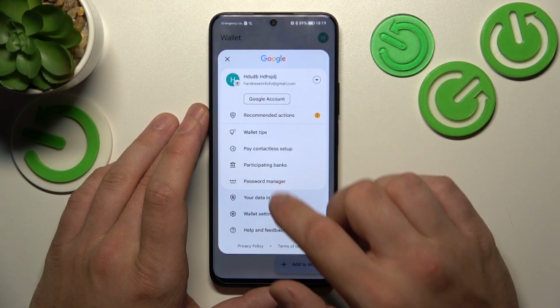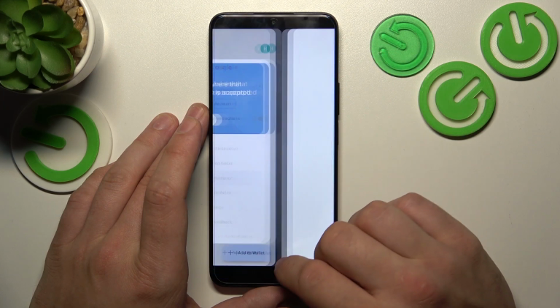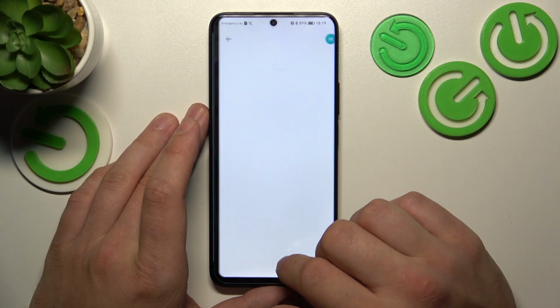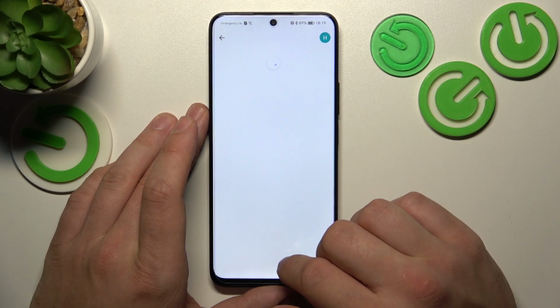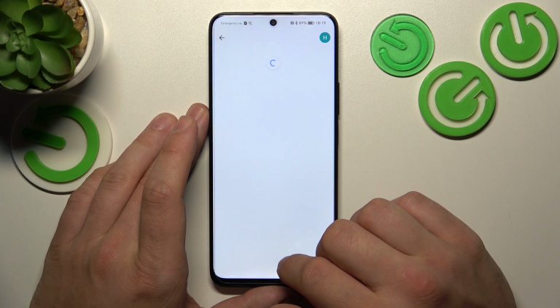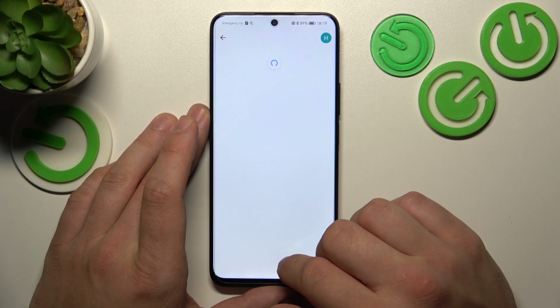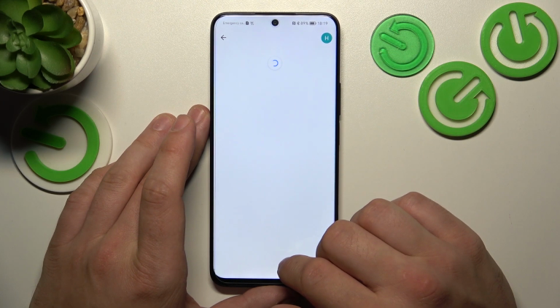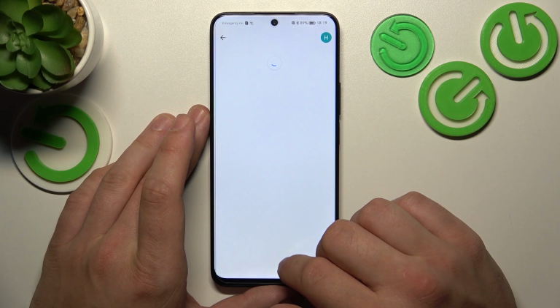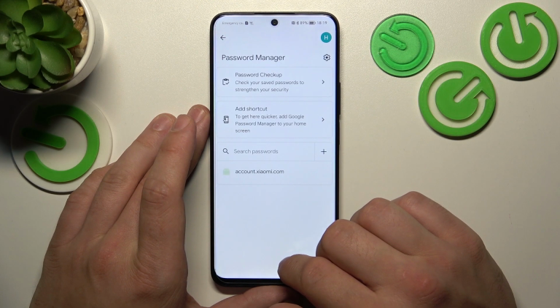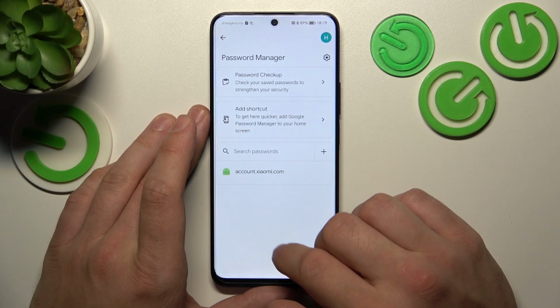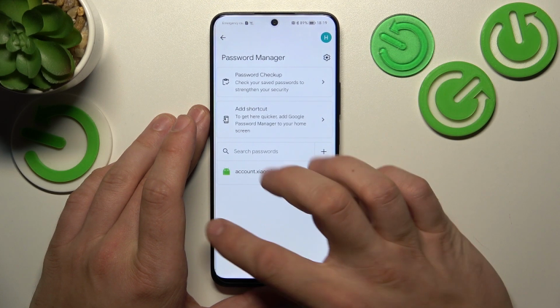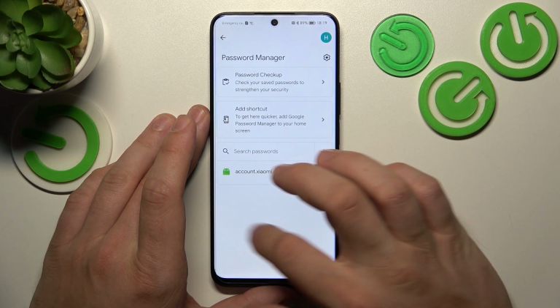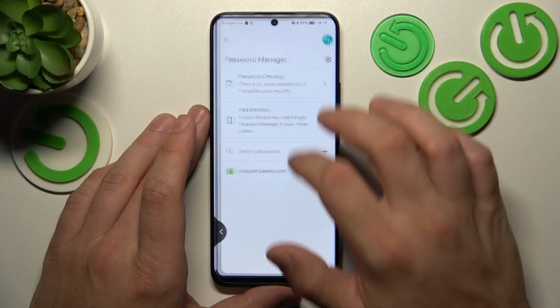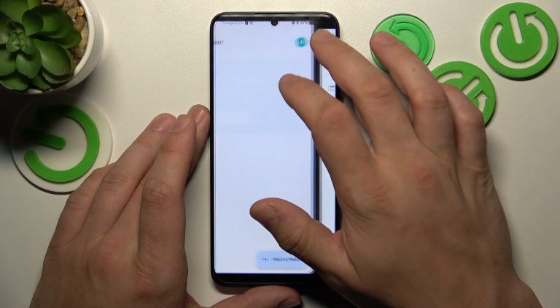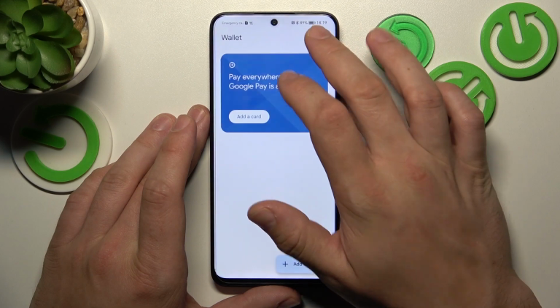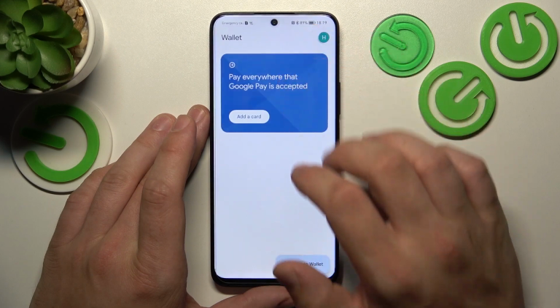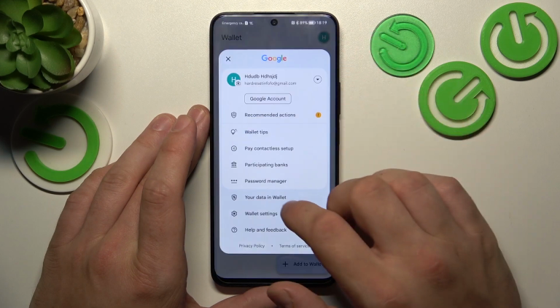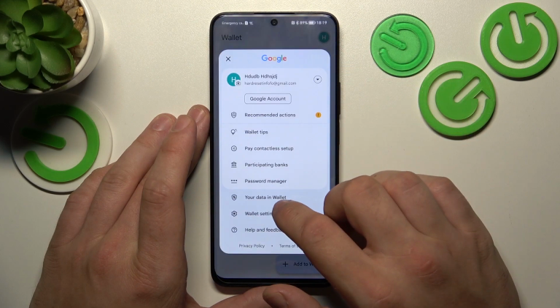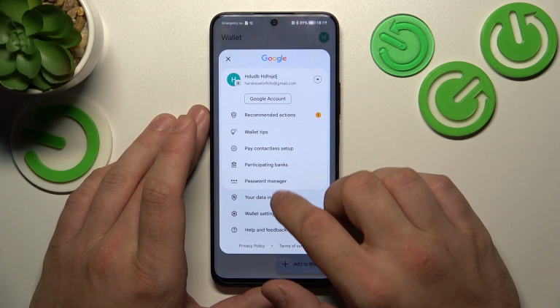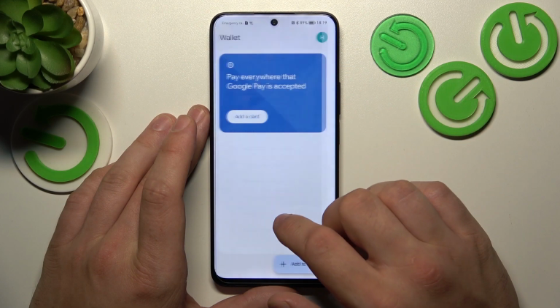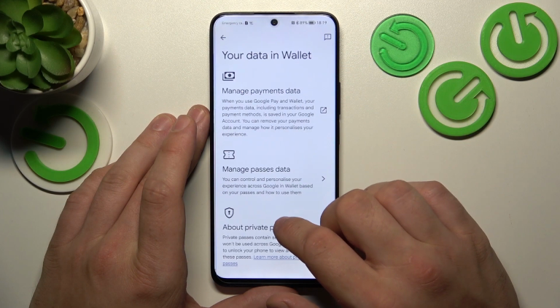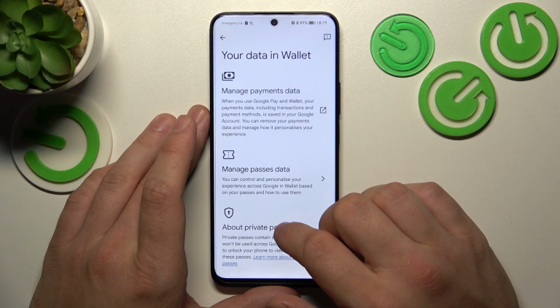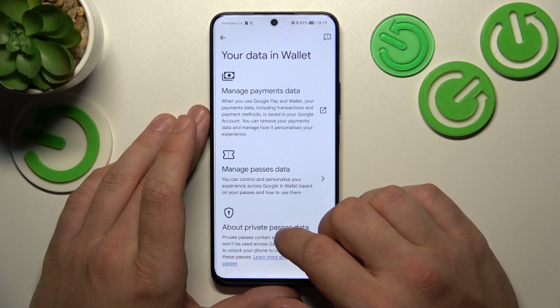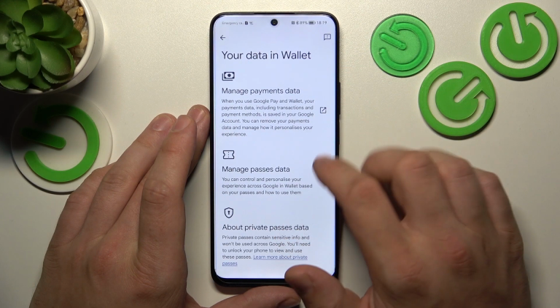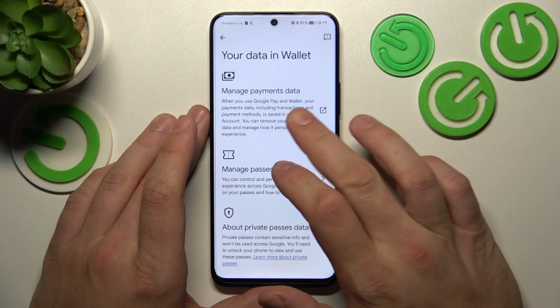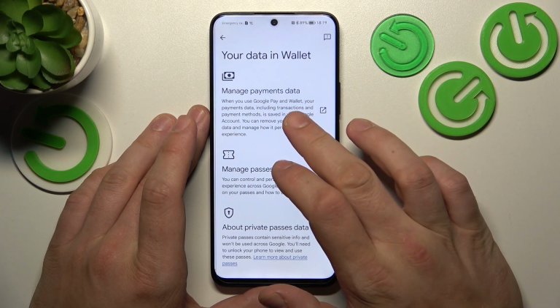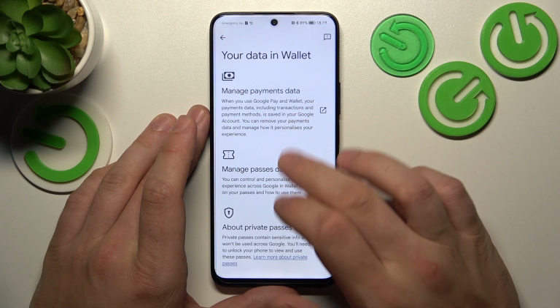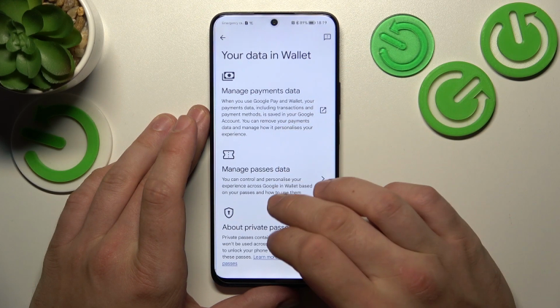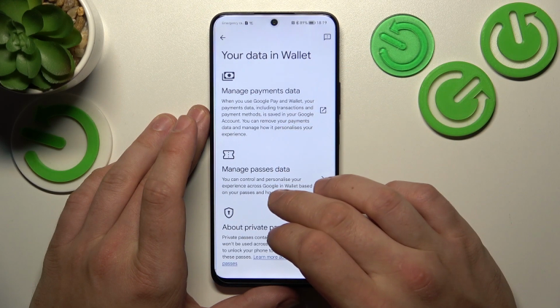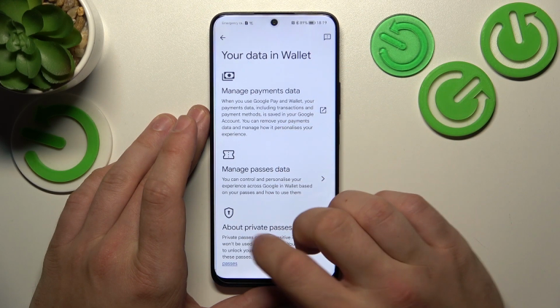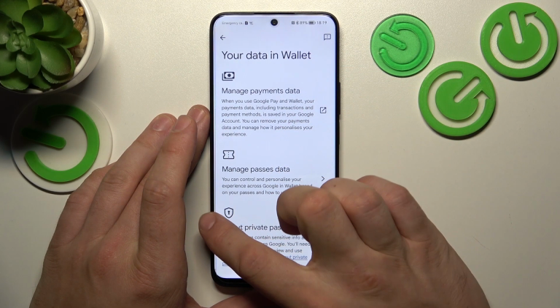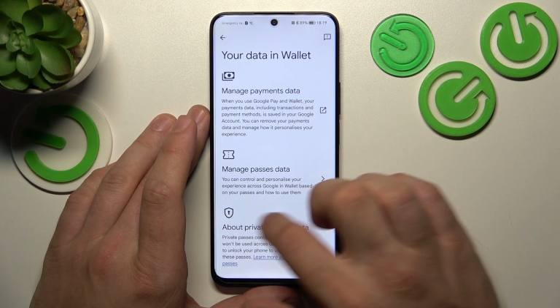You can also manage your passwords in Password Manager. In 'Your Data in Wallet' you can manage payments data and passes data.